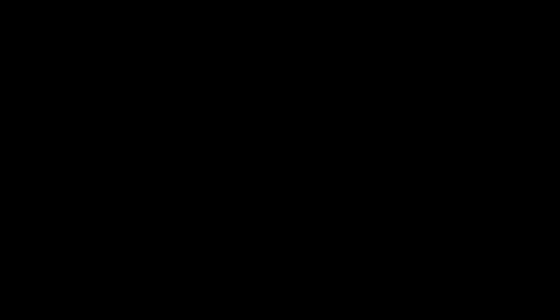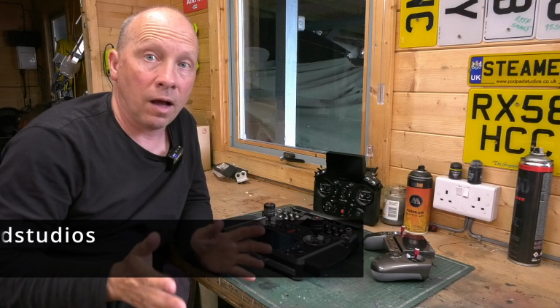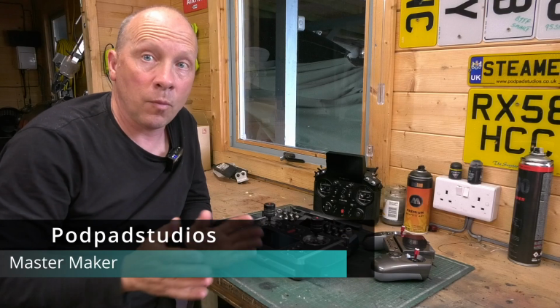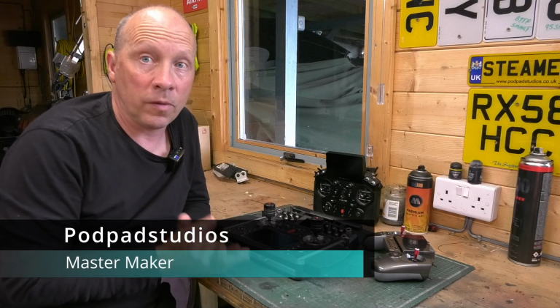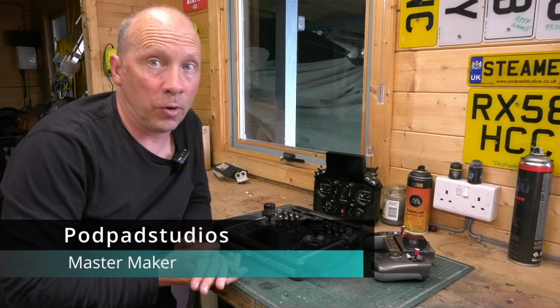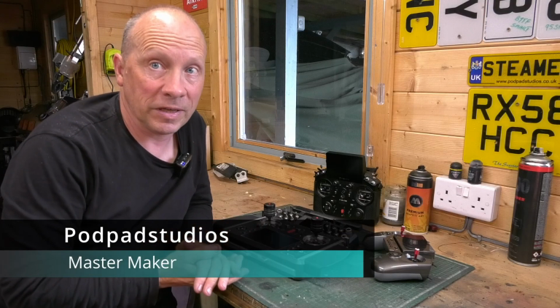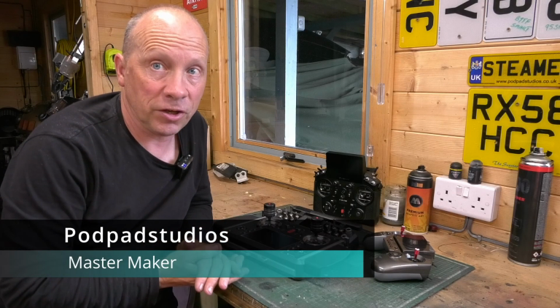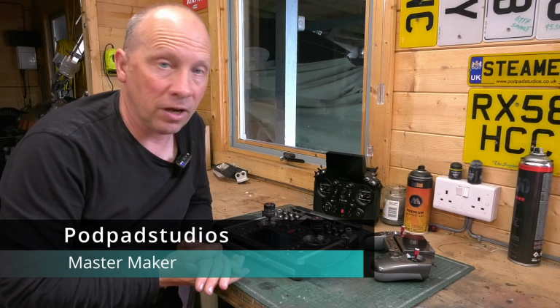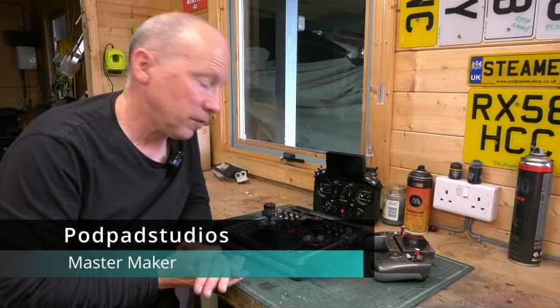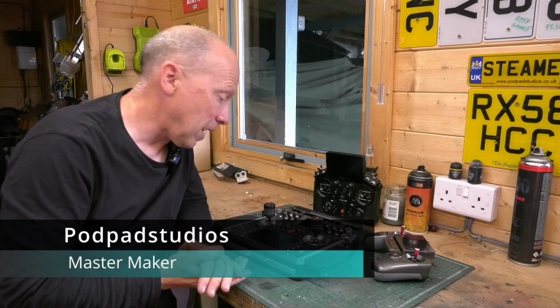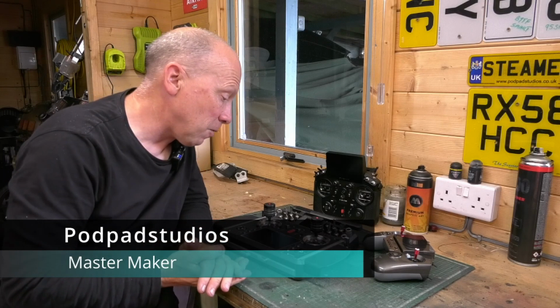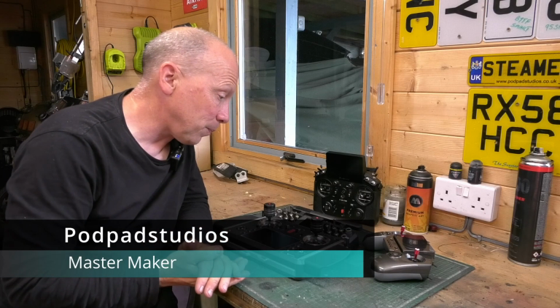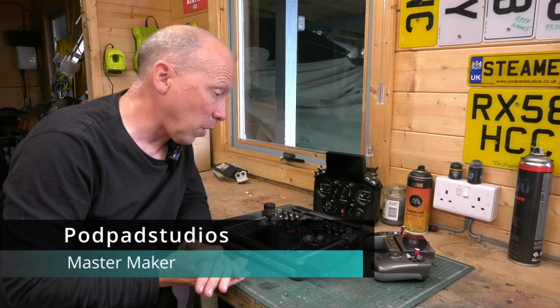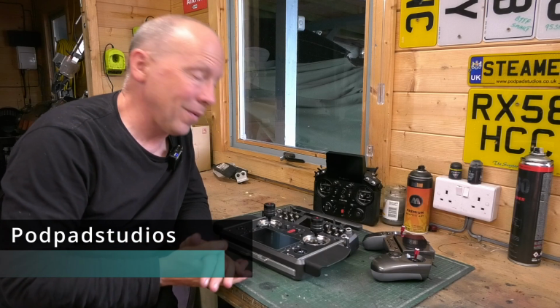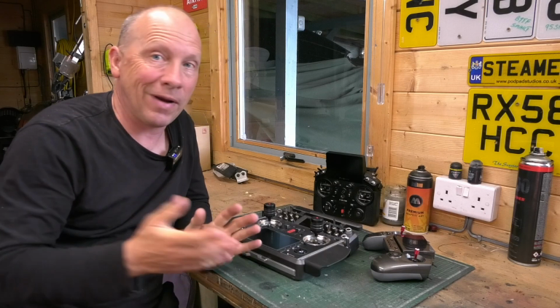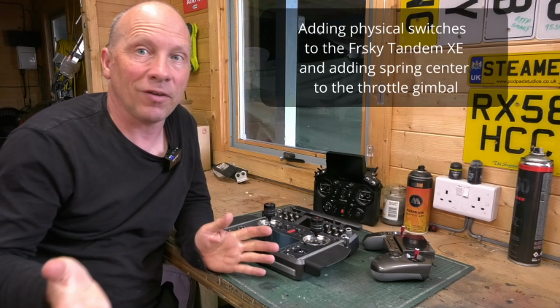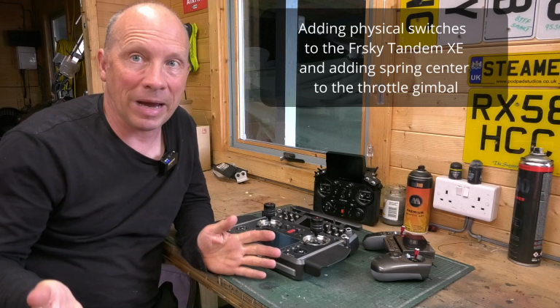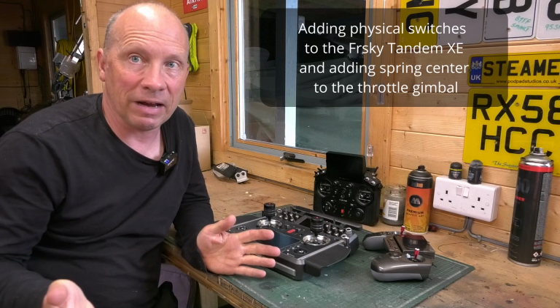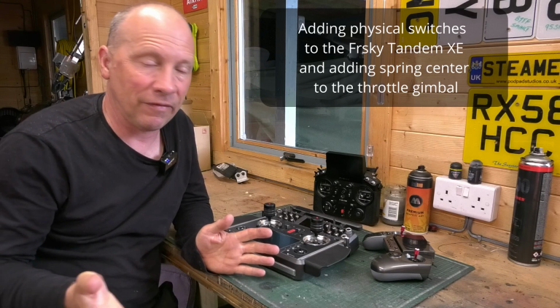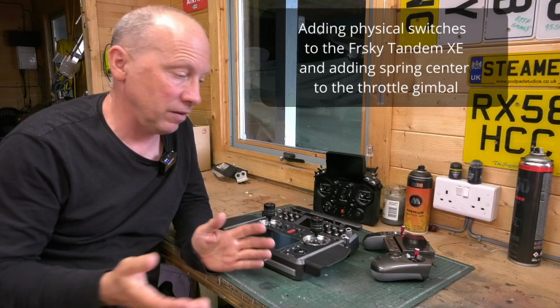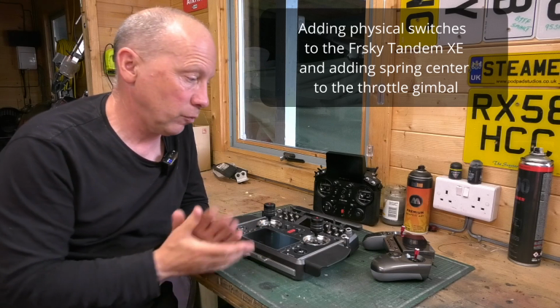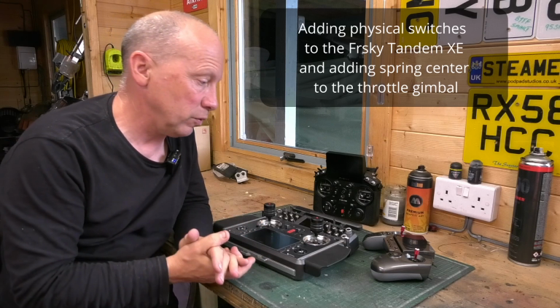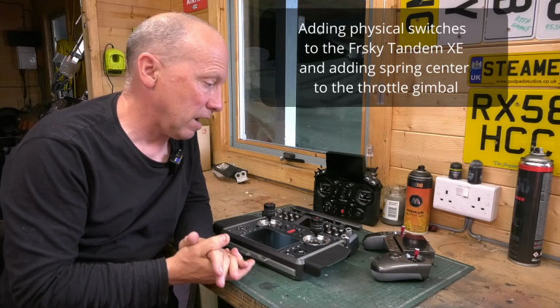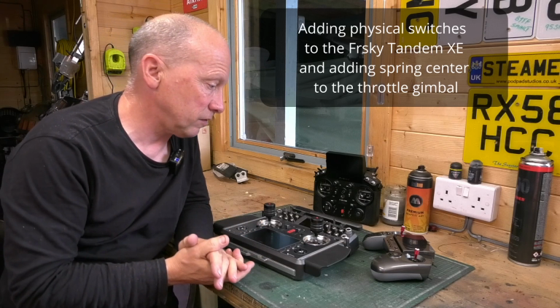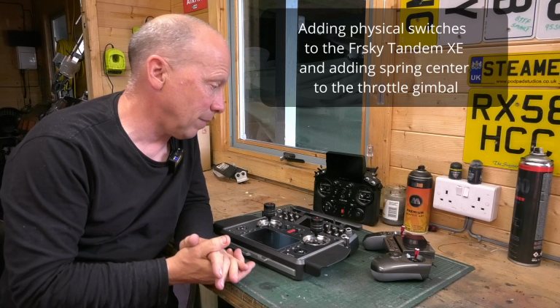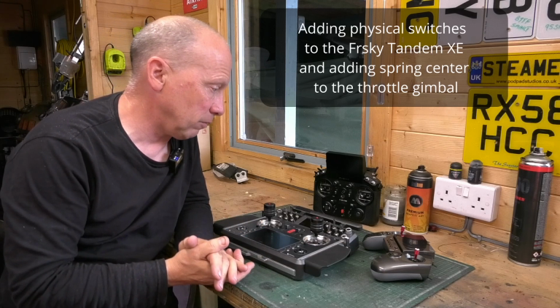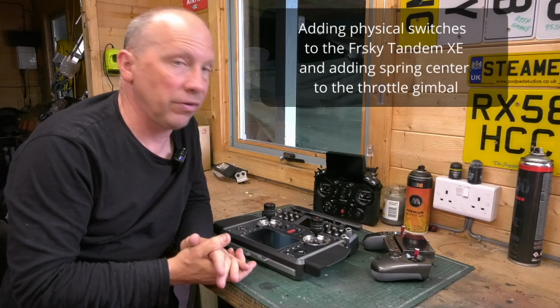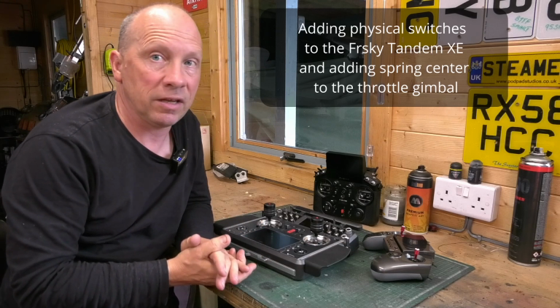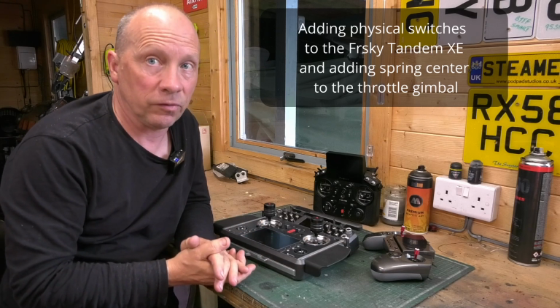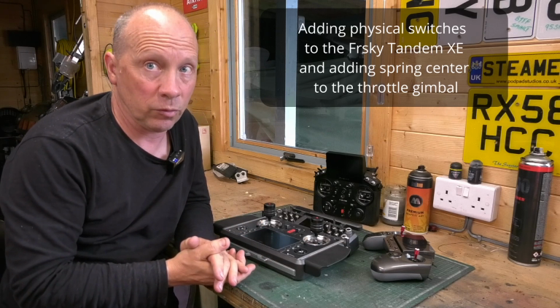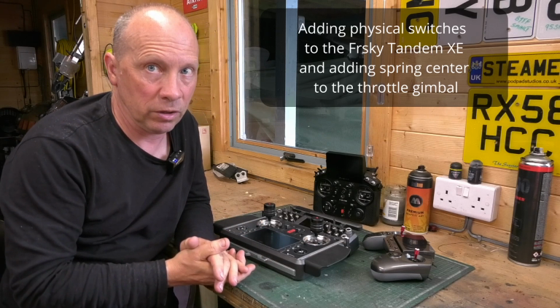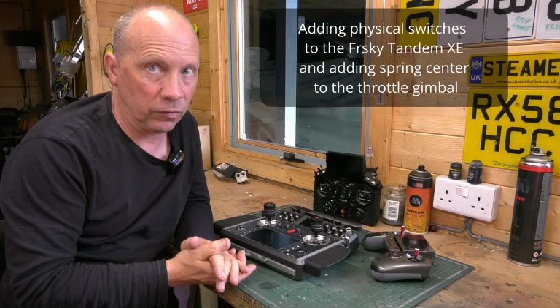Hi, and welcome to PodPad Studios. When we're out and about at events, we always get asked about the radios that we use.